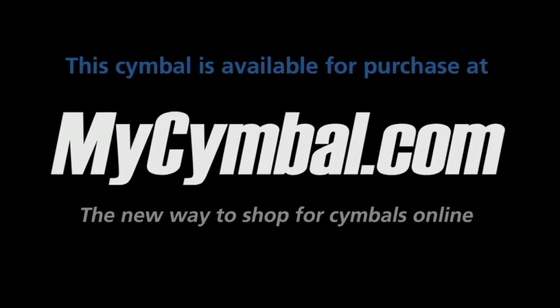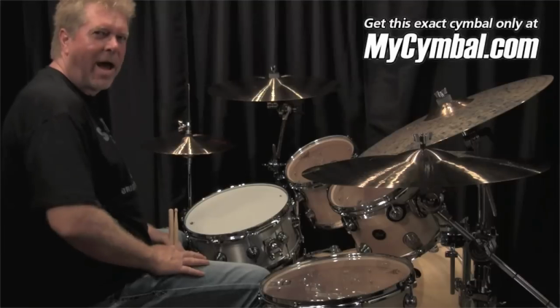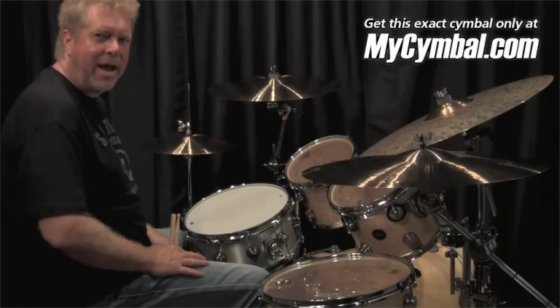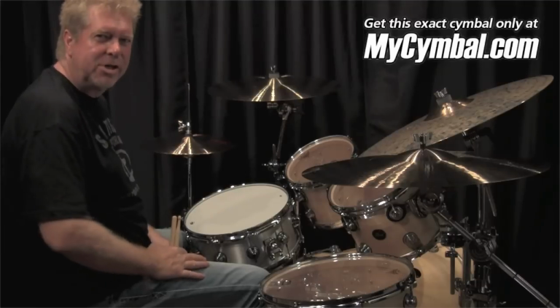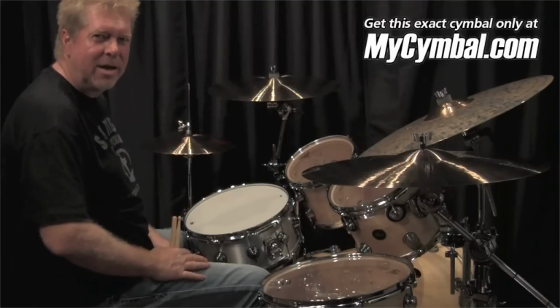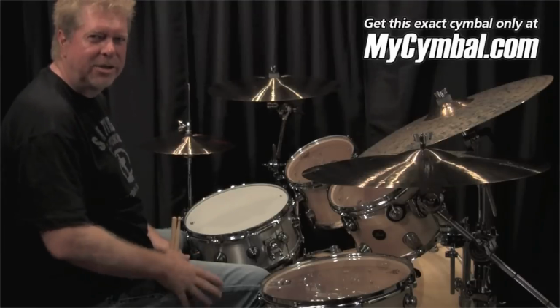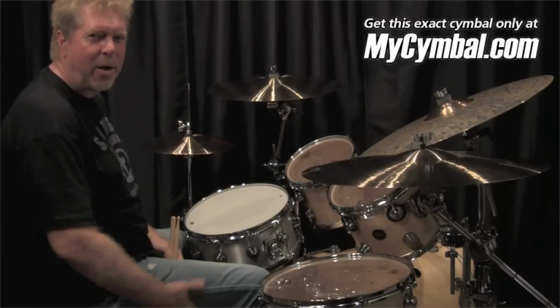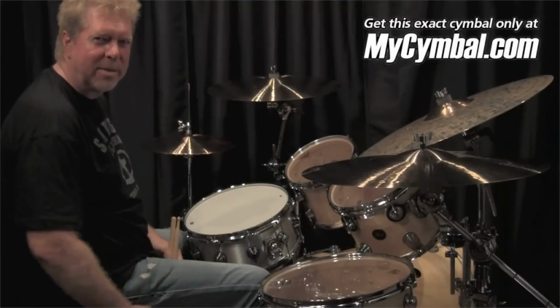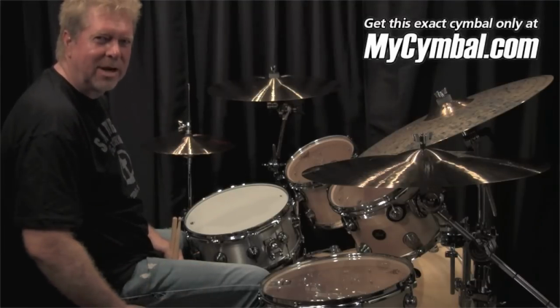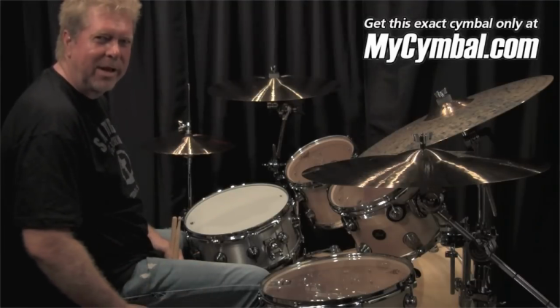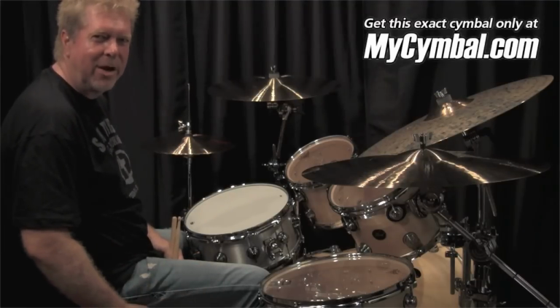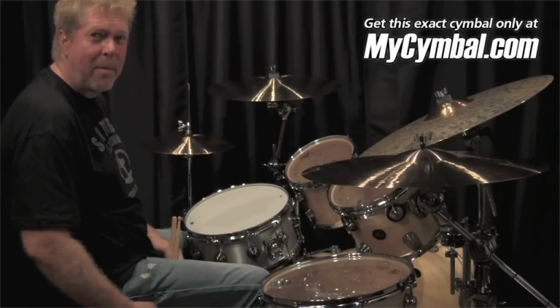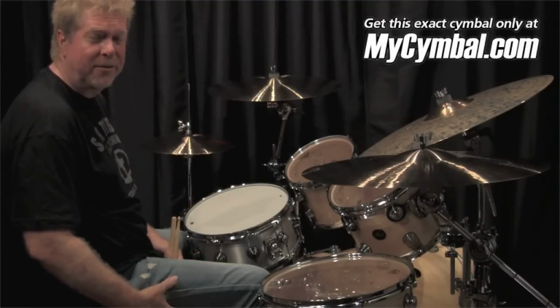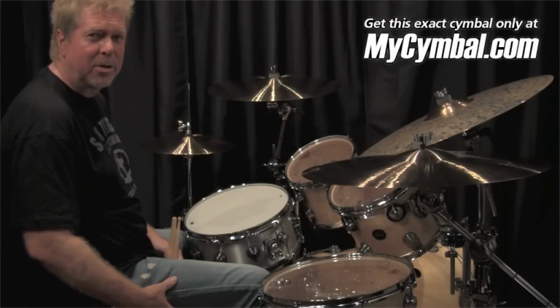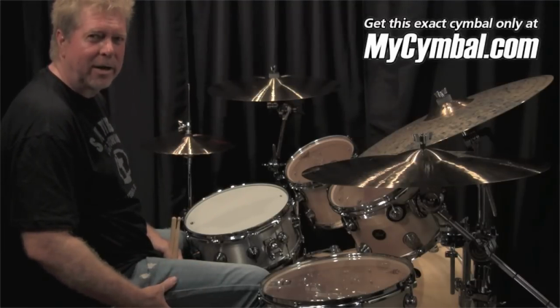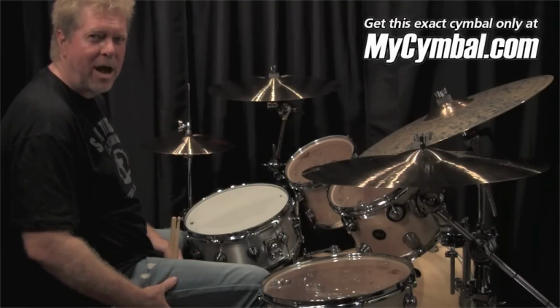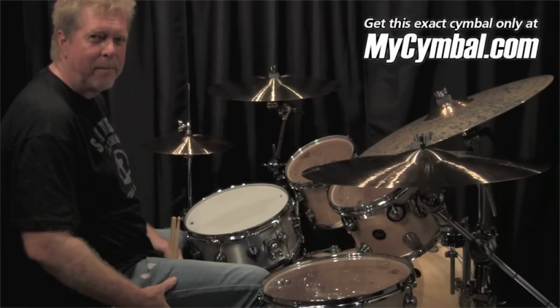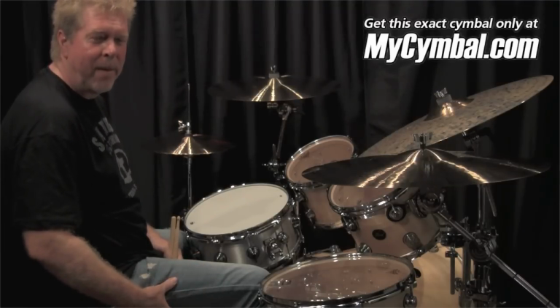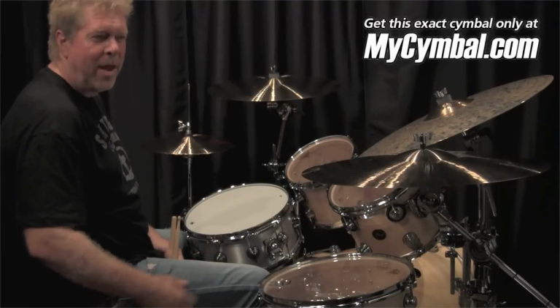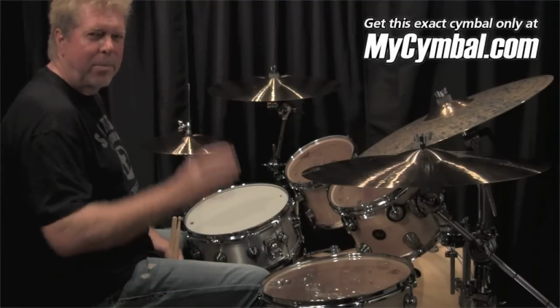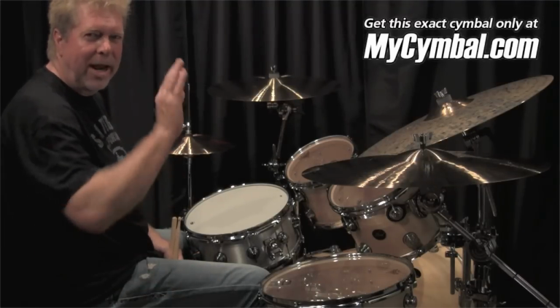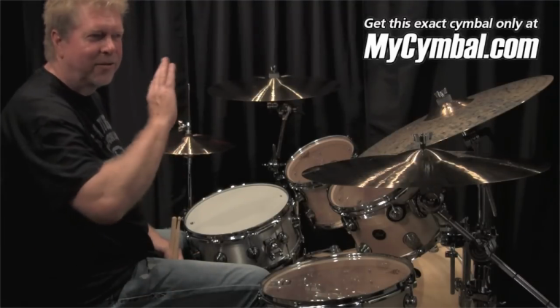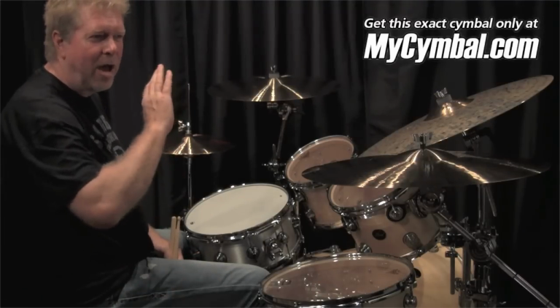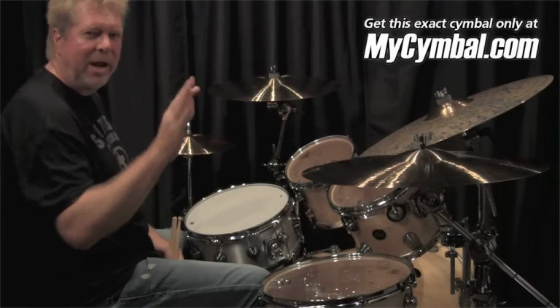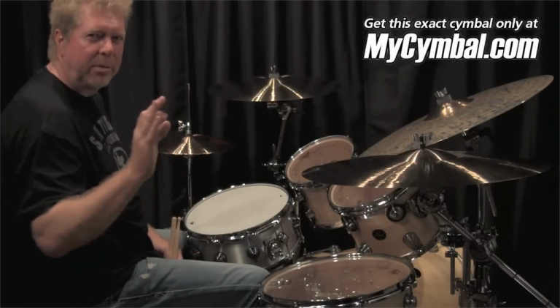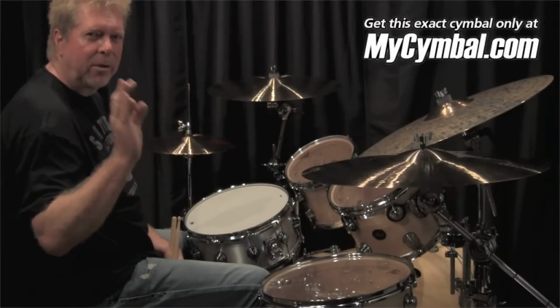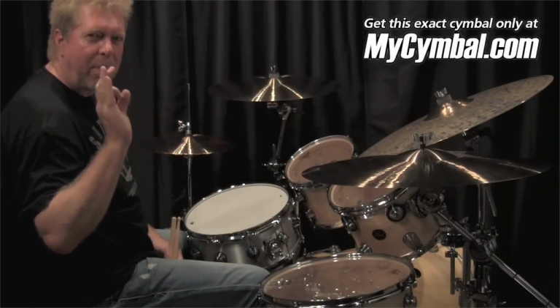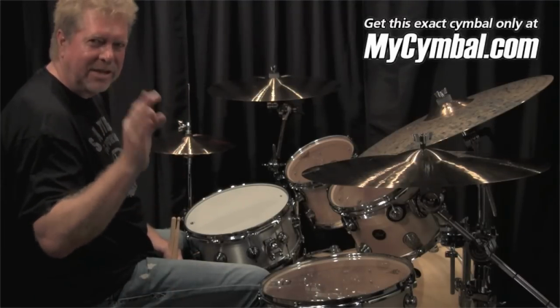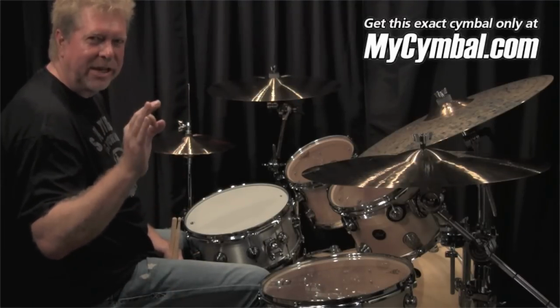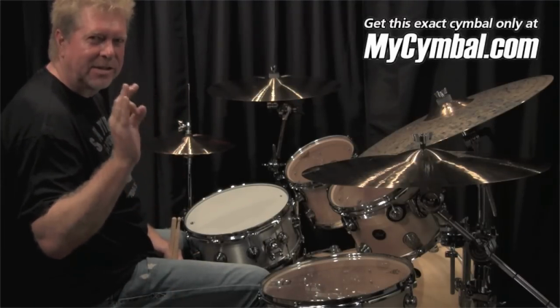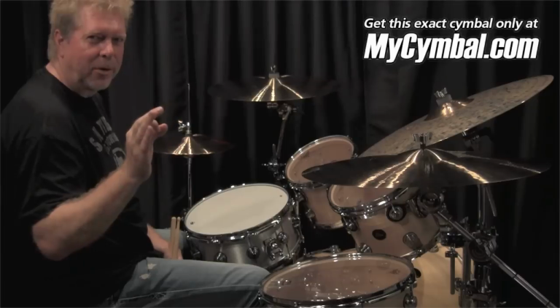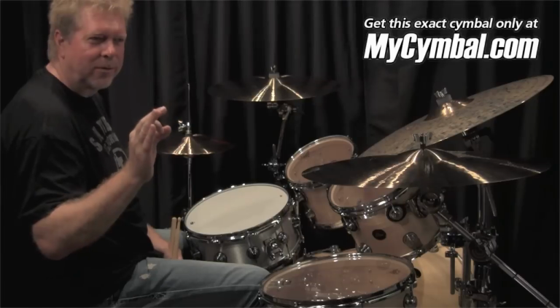Hi, I'm John J.R. Robinson. I'm here at MySymbol.com playing these unbelievable Paiste cymbals.